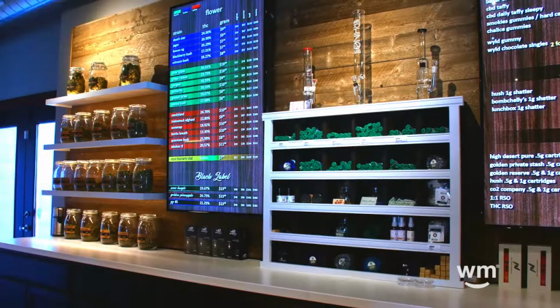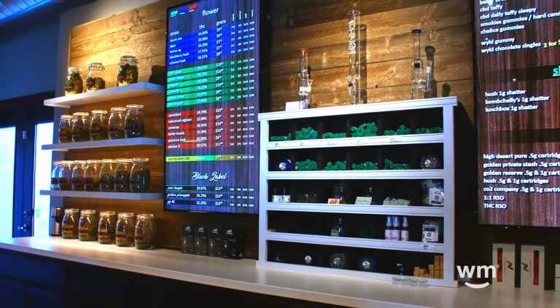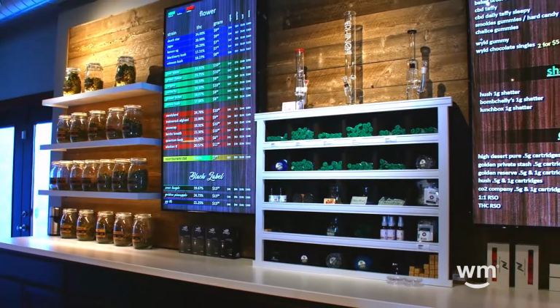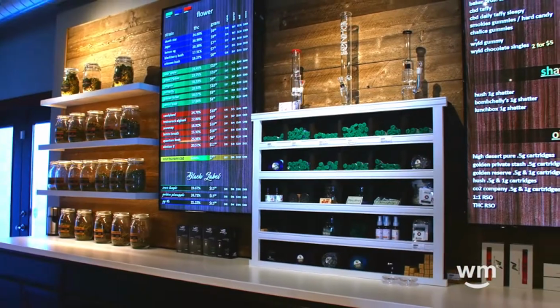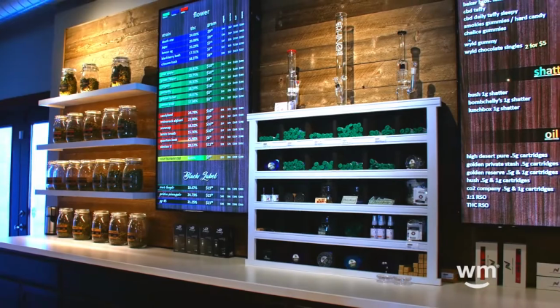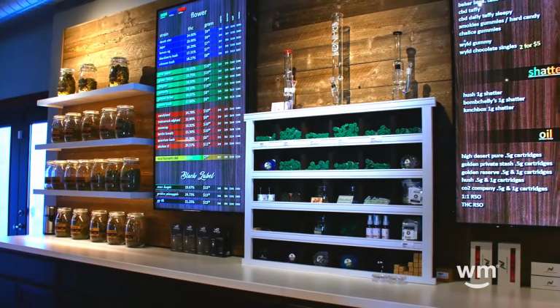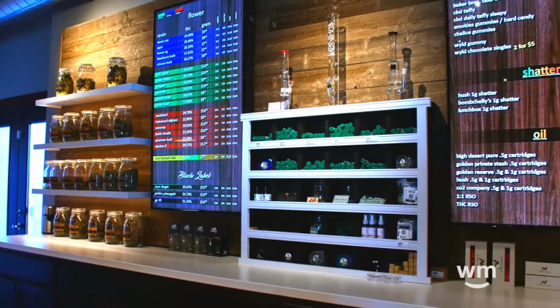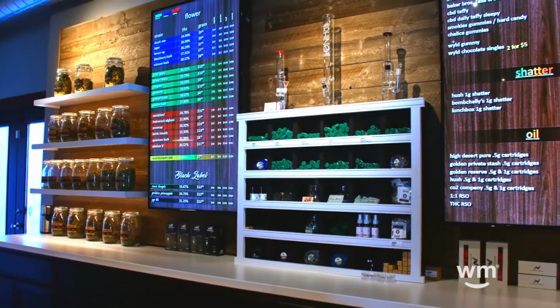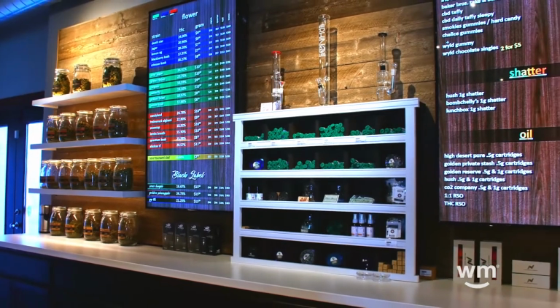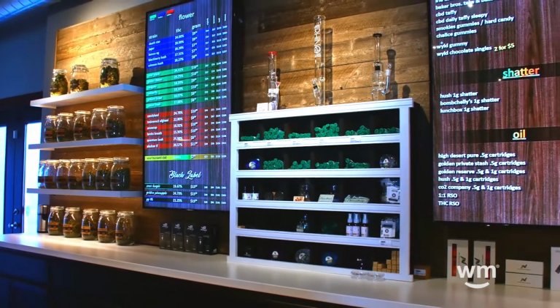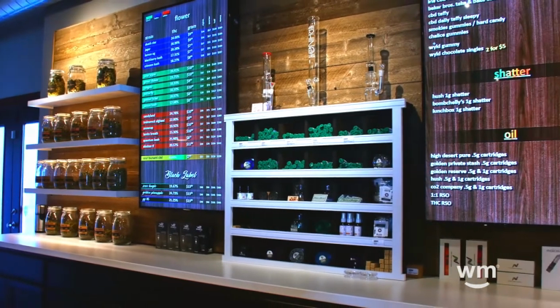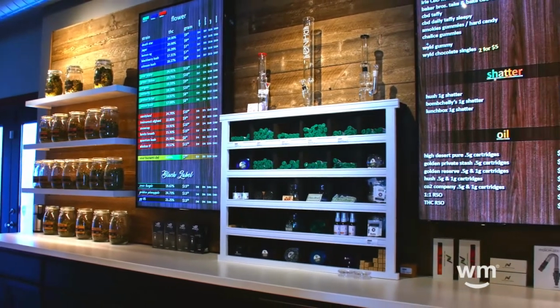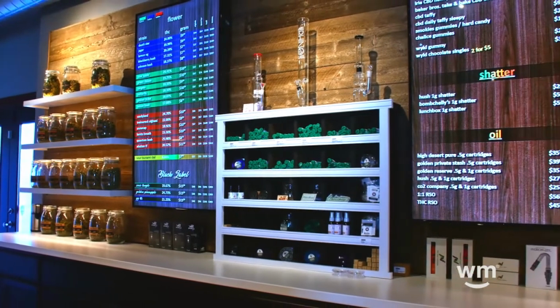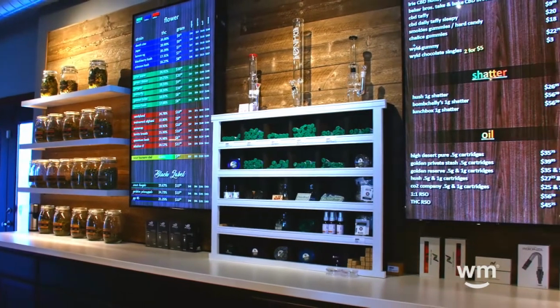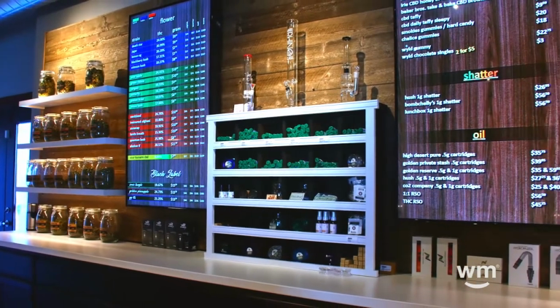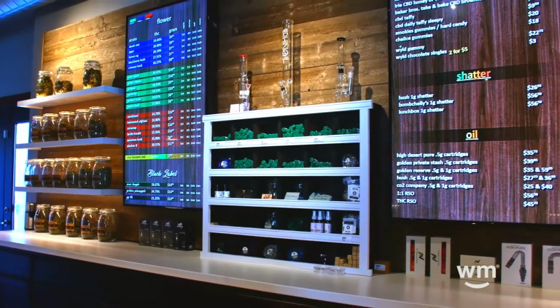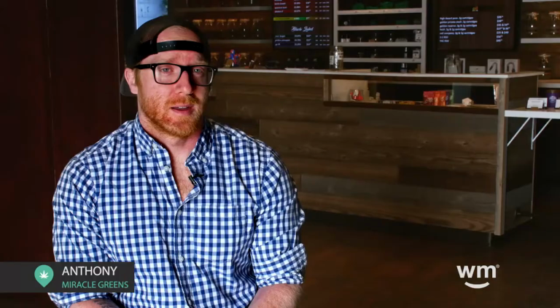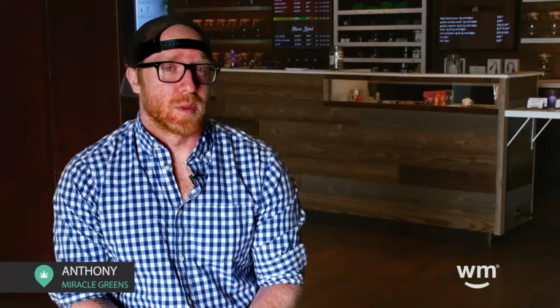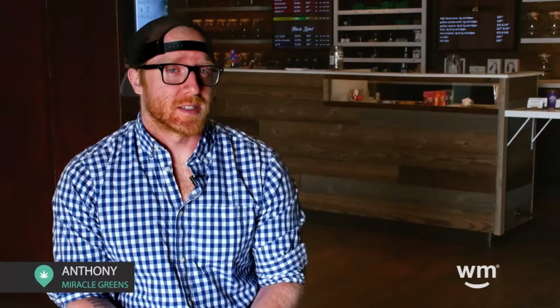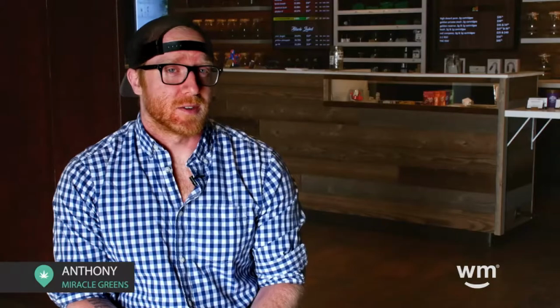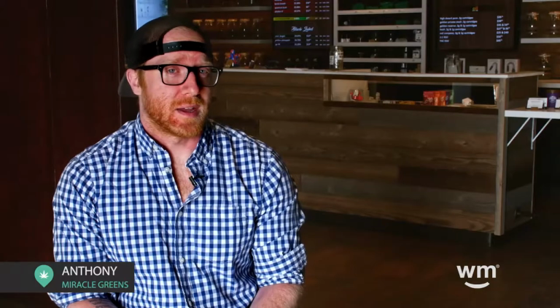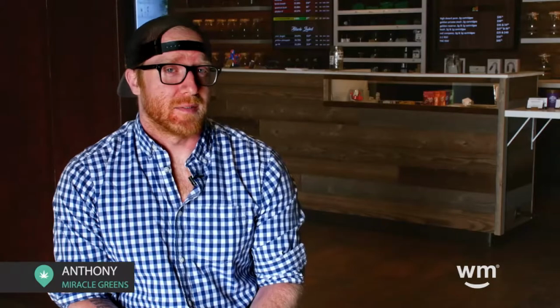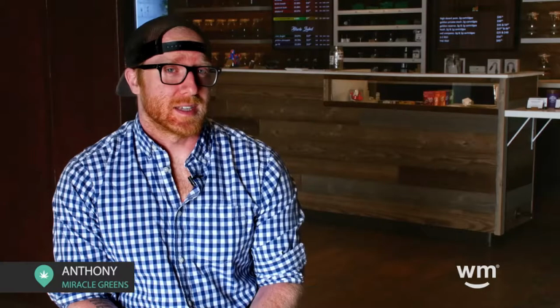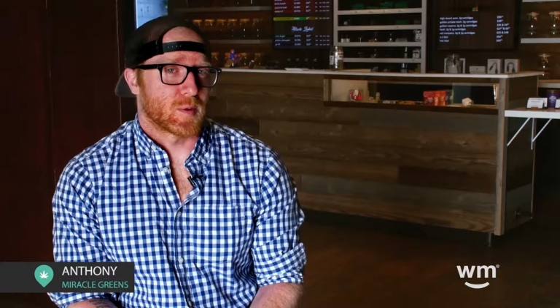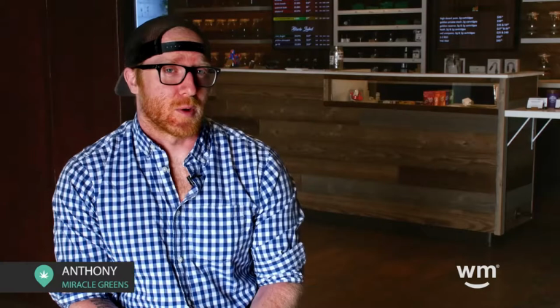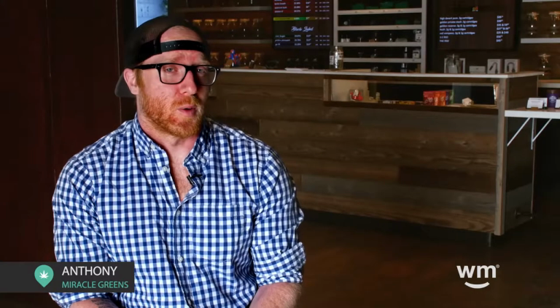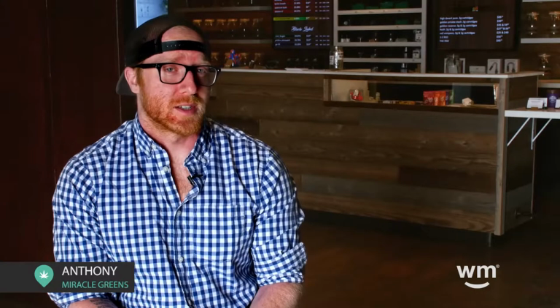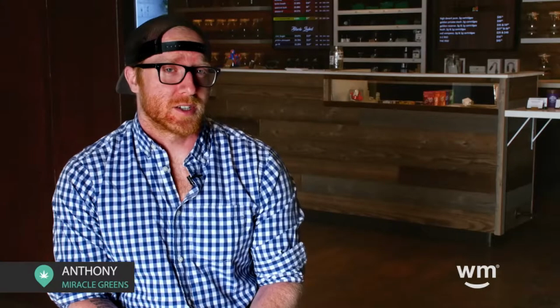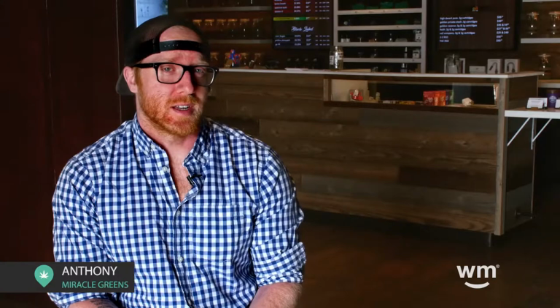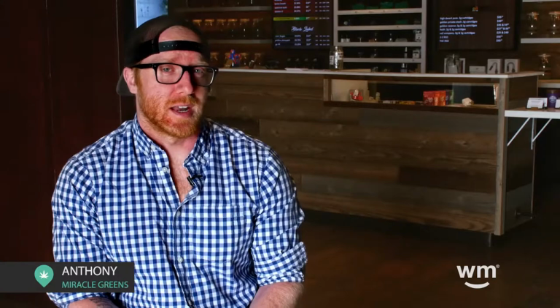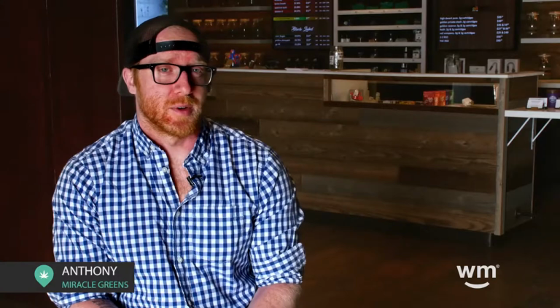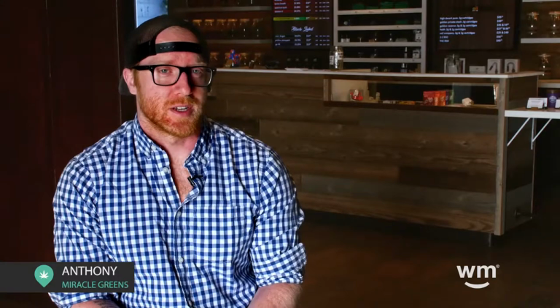Thanks for watching. This is Anthony over at Miracle Greens in Bend, Oregon. We'd love to see you come by and visit, where we're always cushy and never pushy.